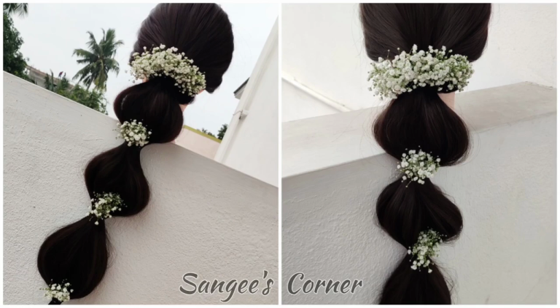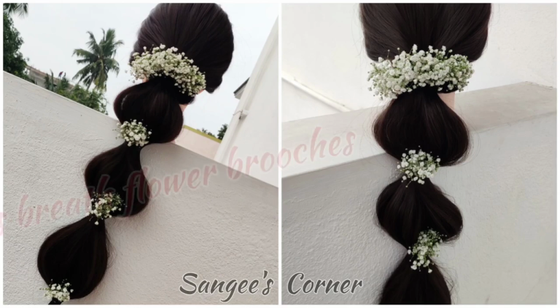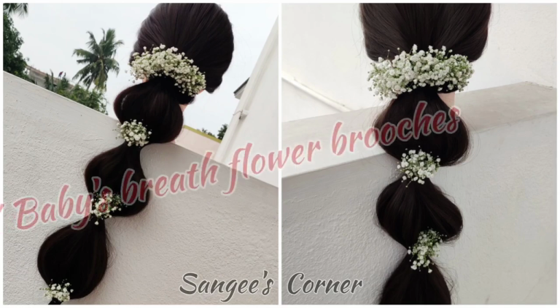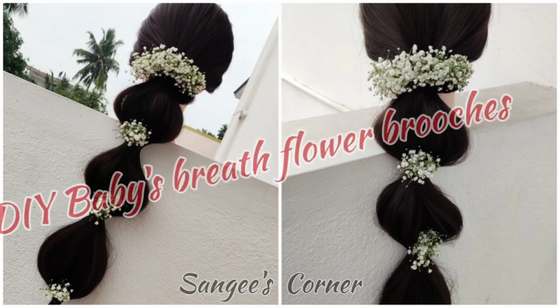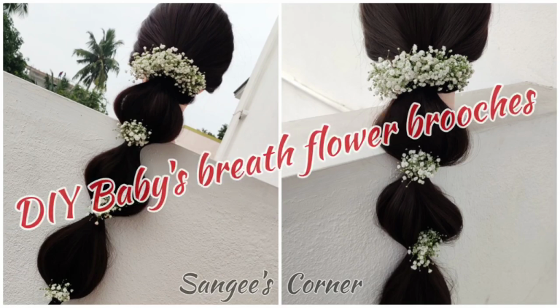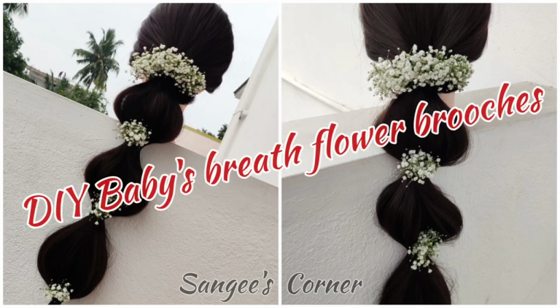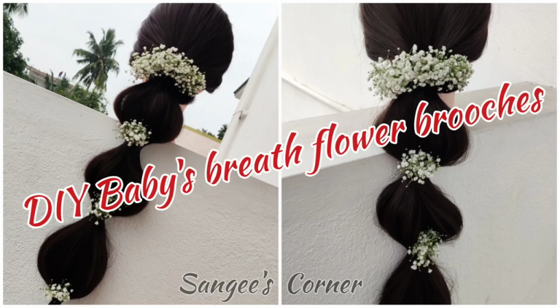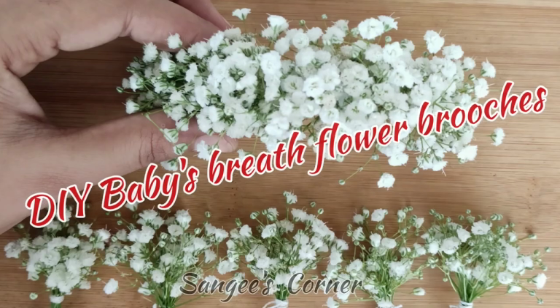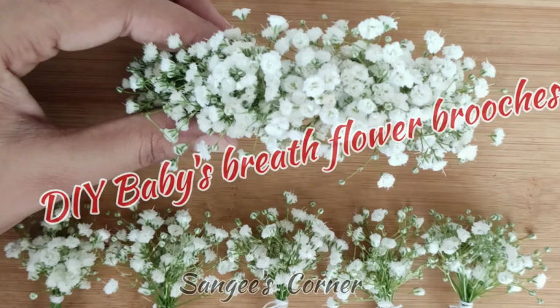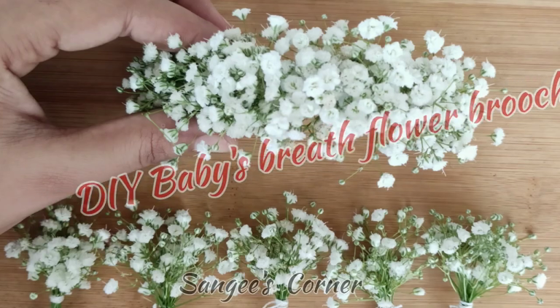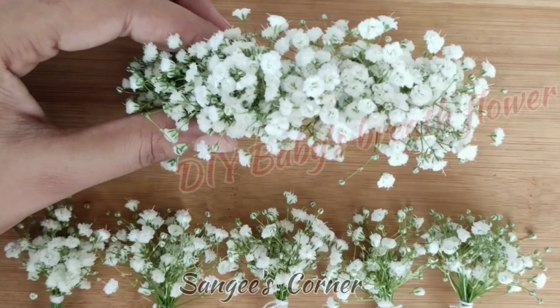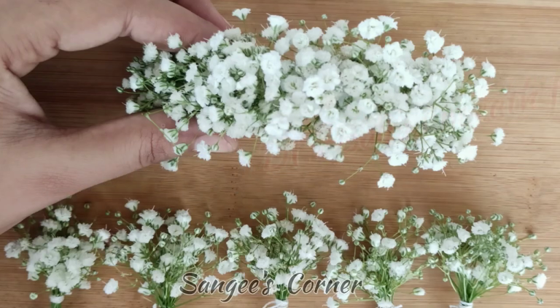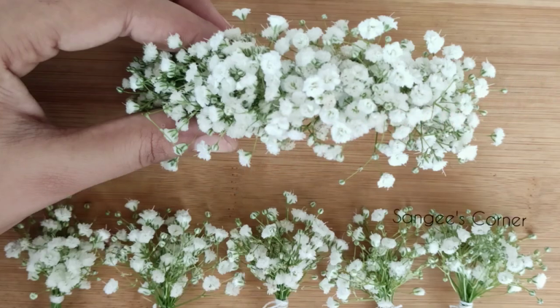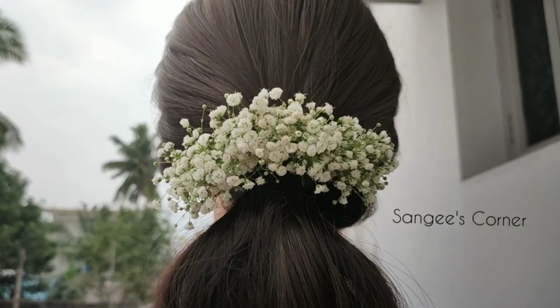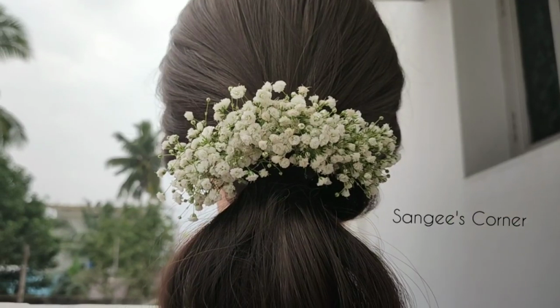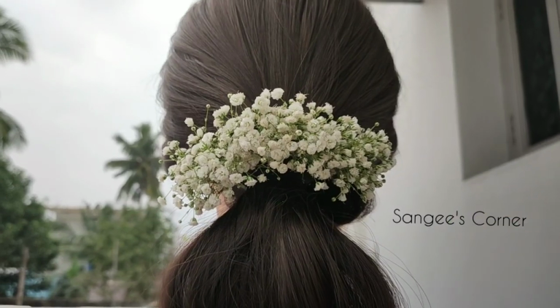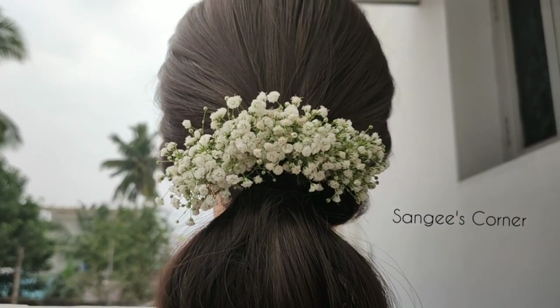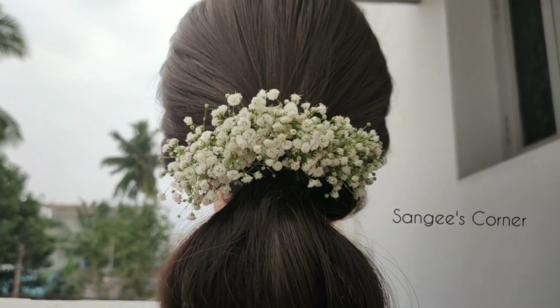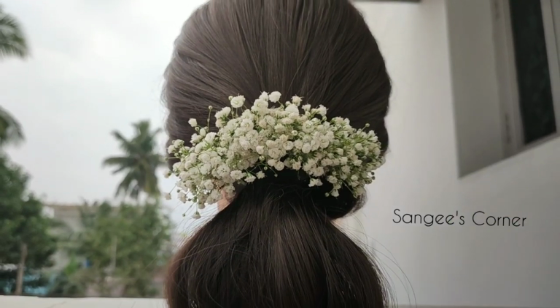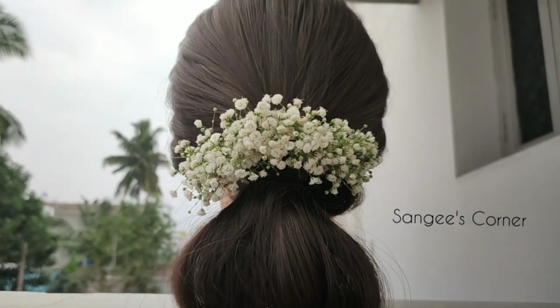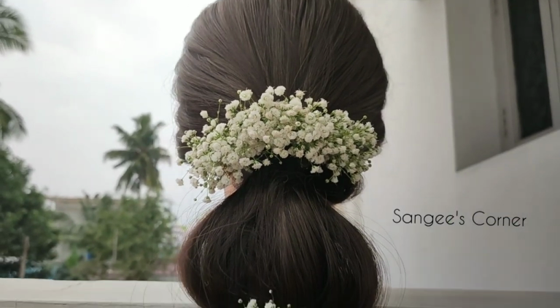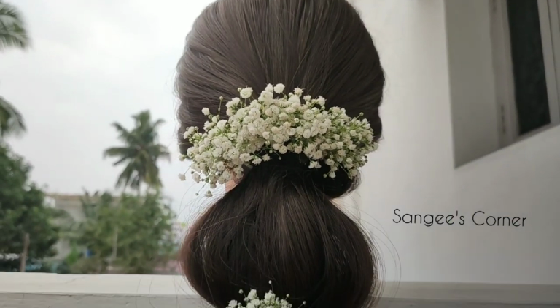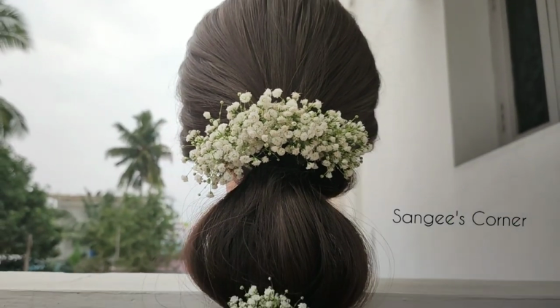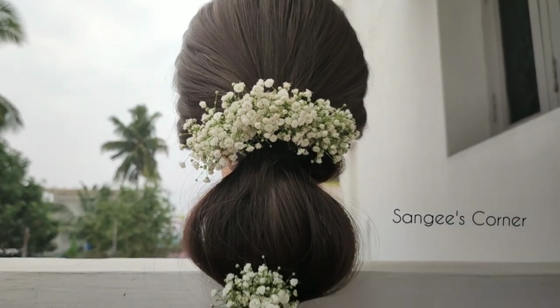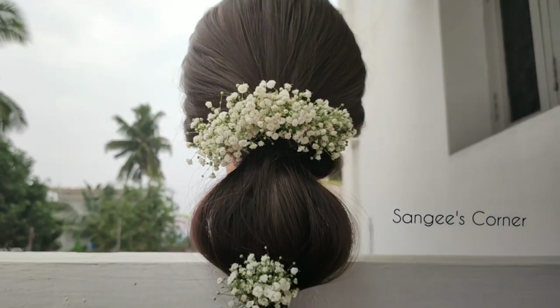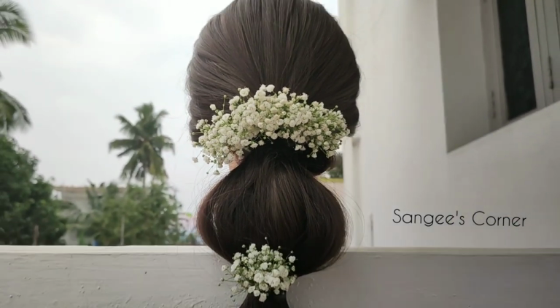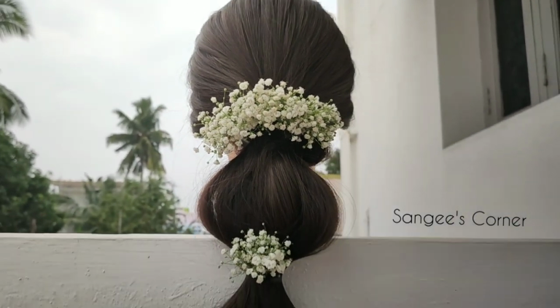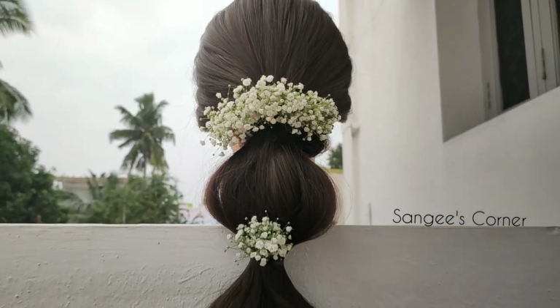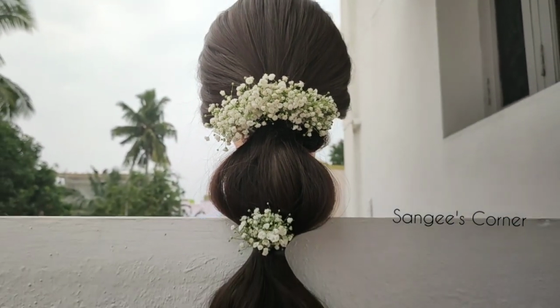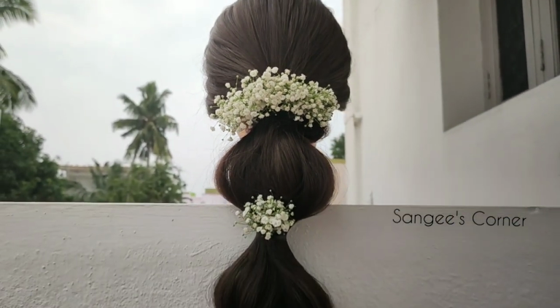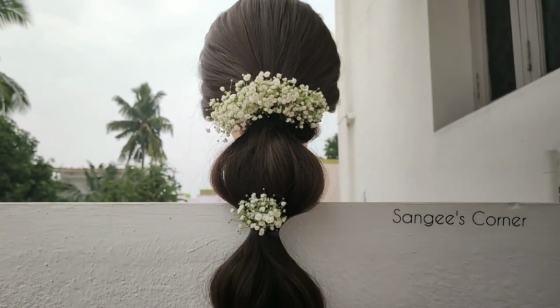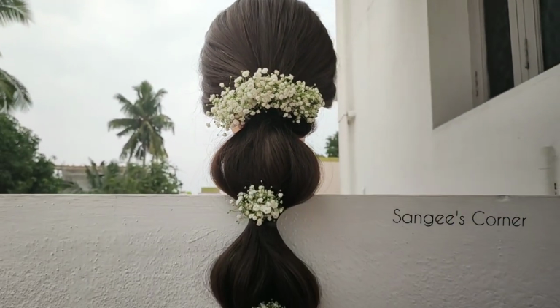Hello friends, welcome to Sangee's Corner. In this video, we will see how the baby breath brush is doing.